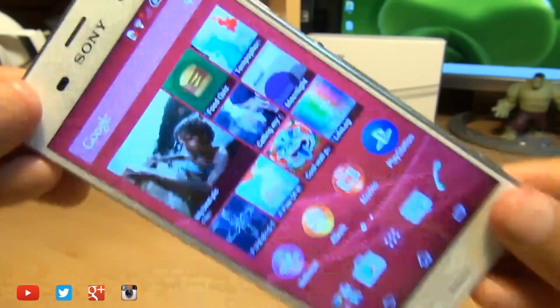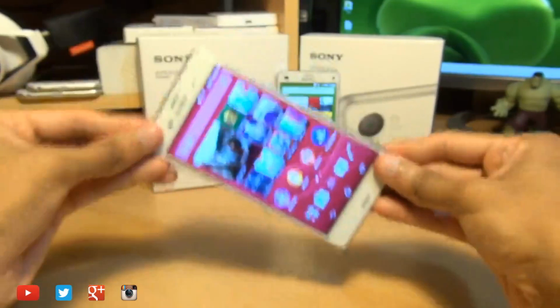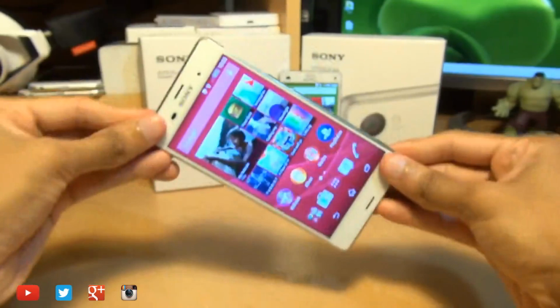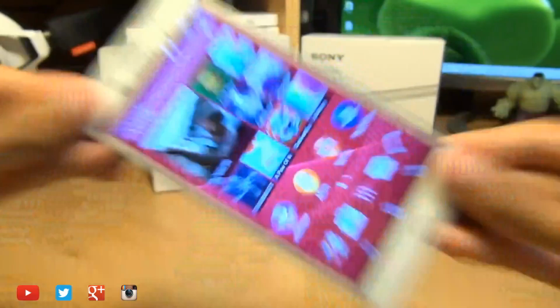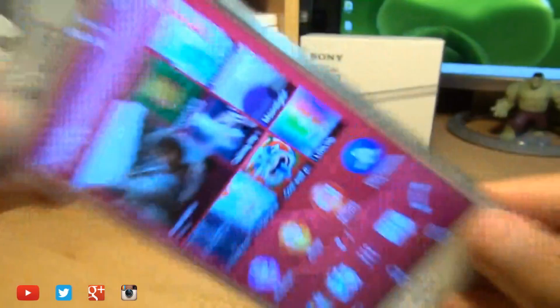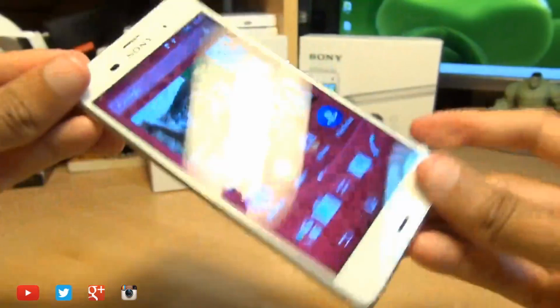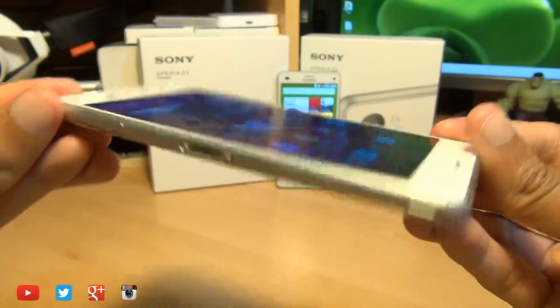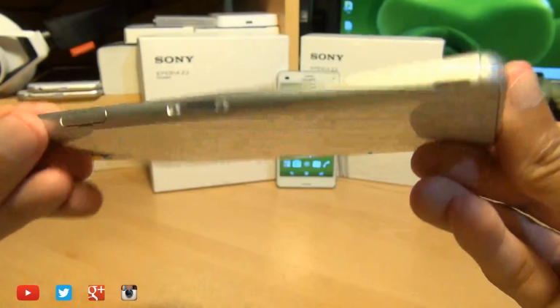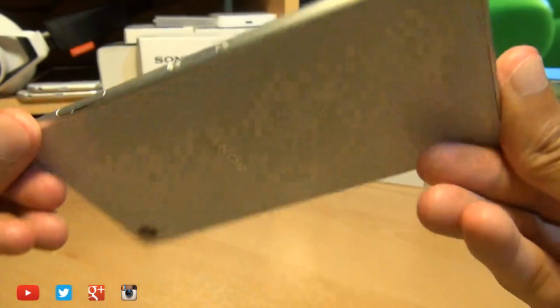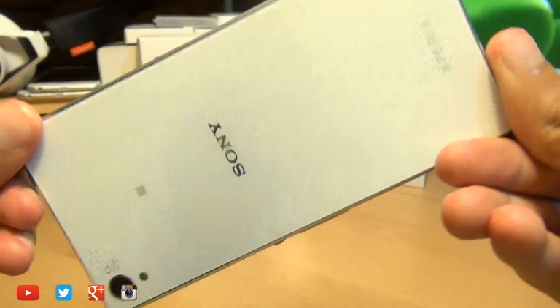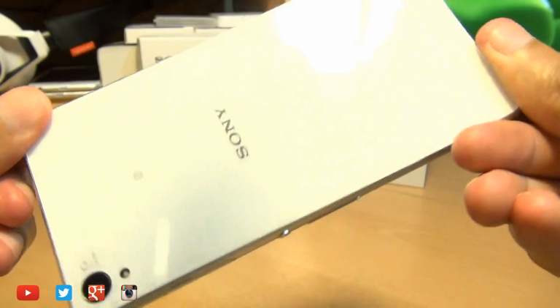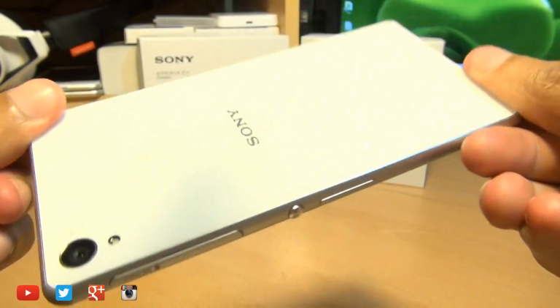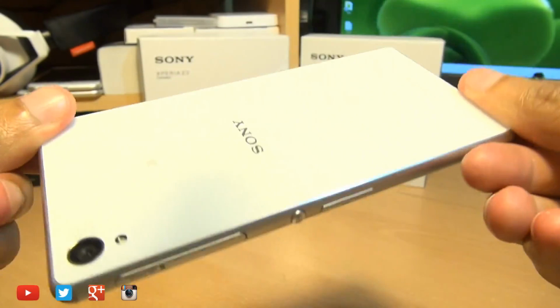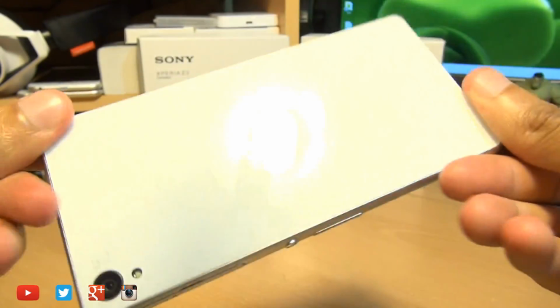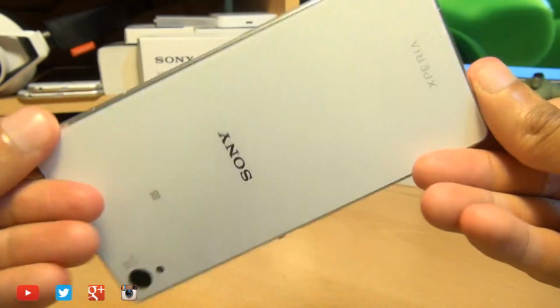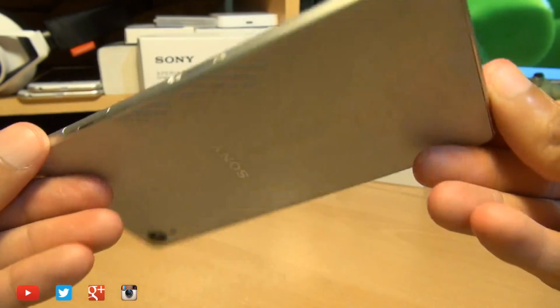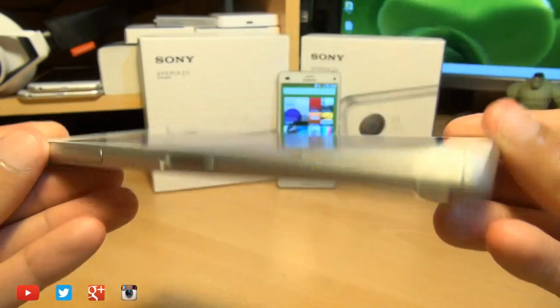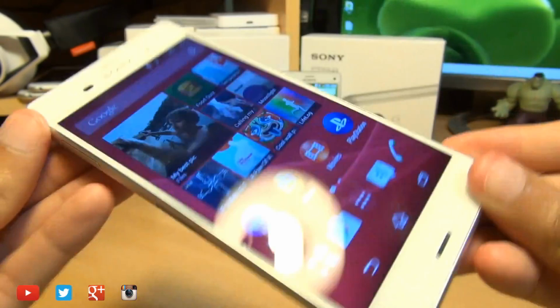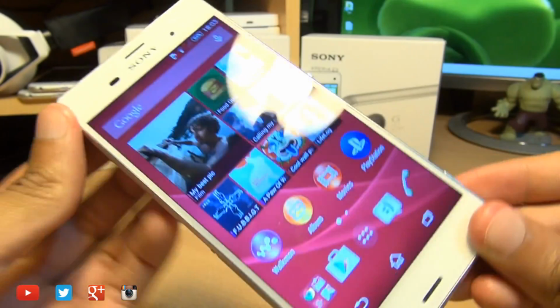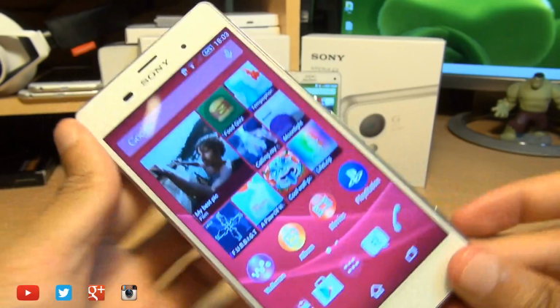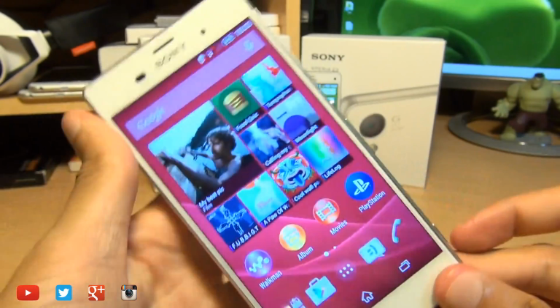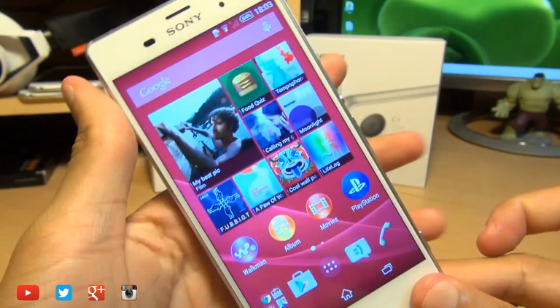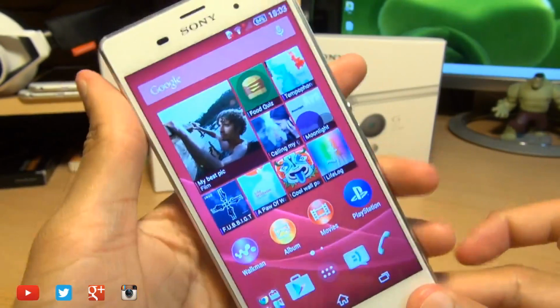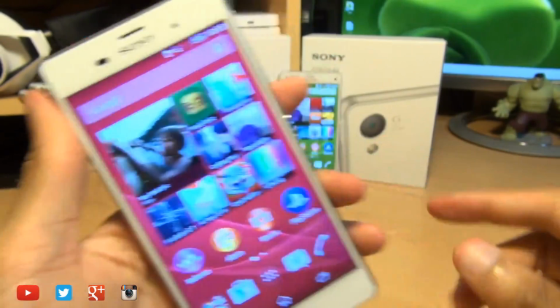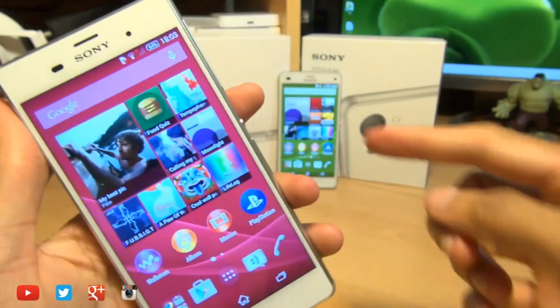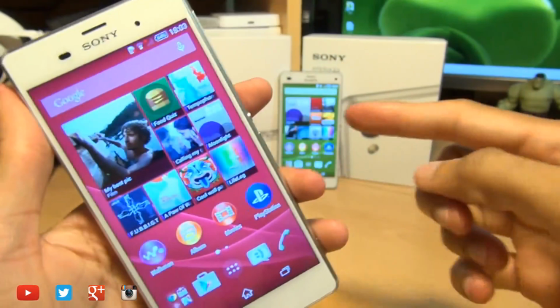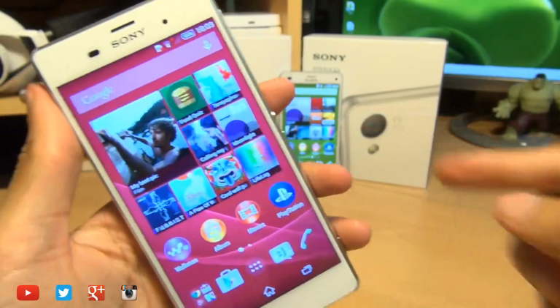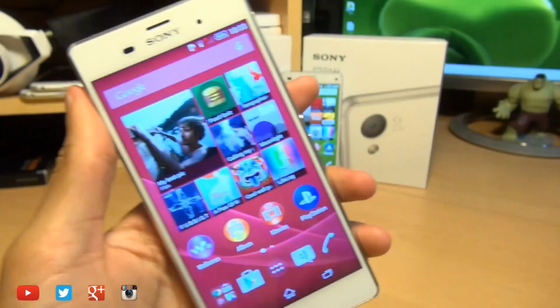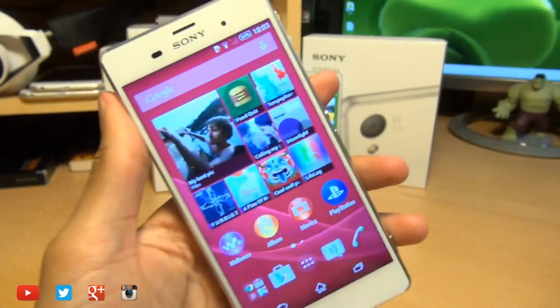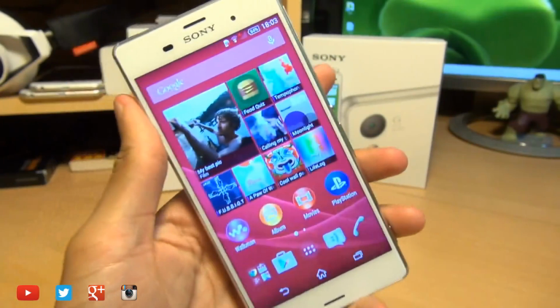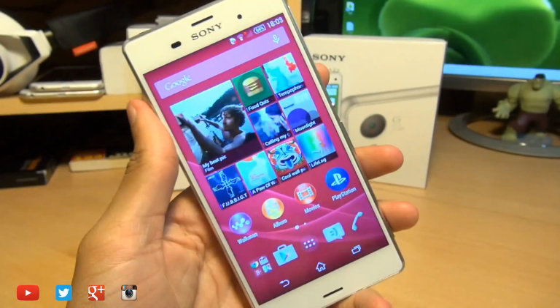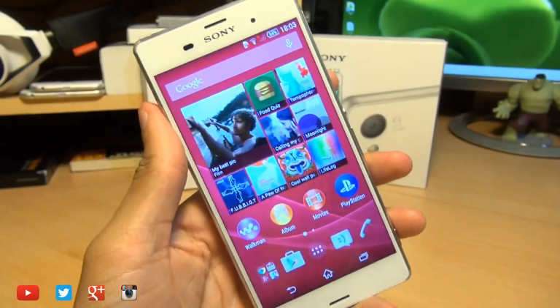Hello, hi guys, it's Enam here with the Sony Xperia Z3 and the Z3 Compact.